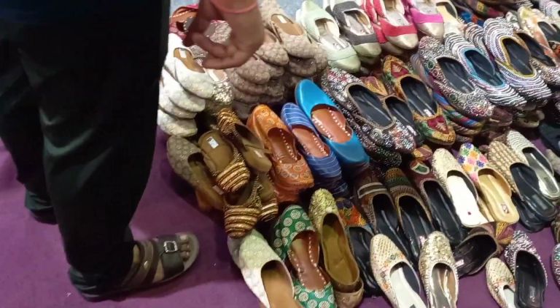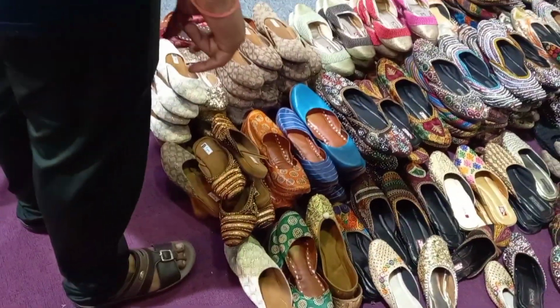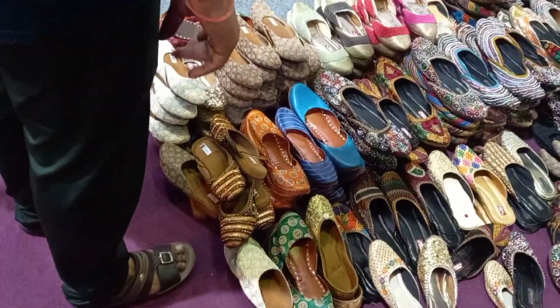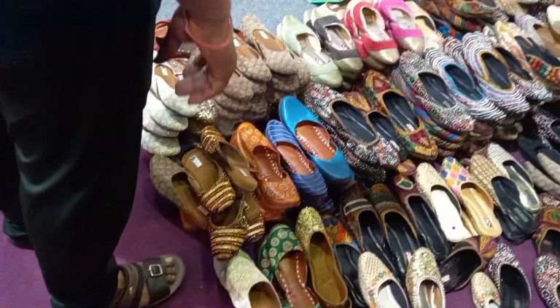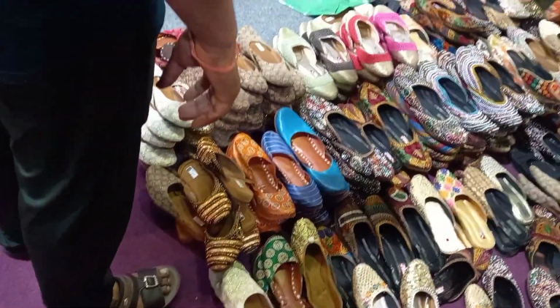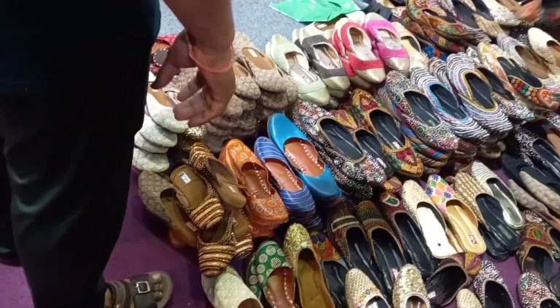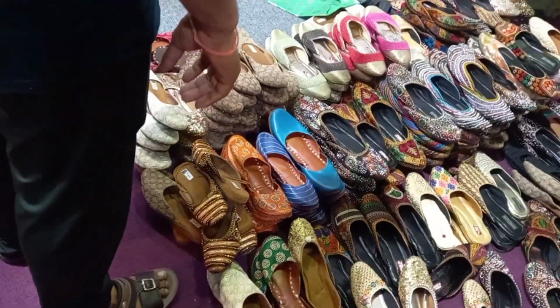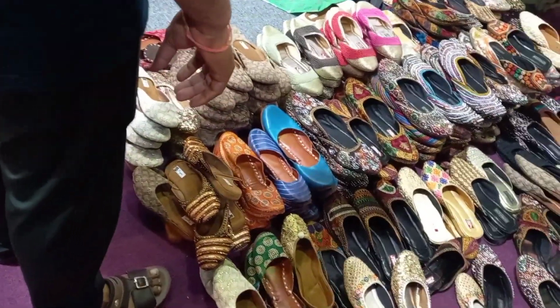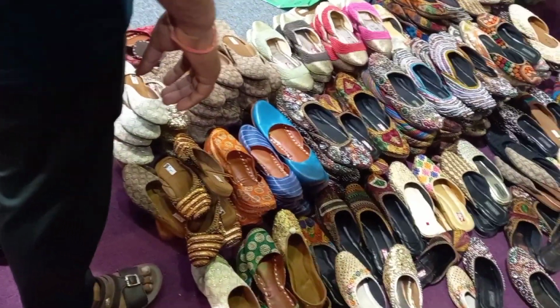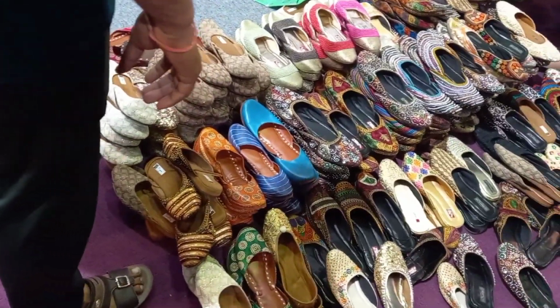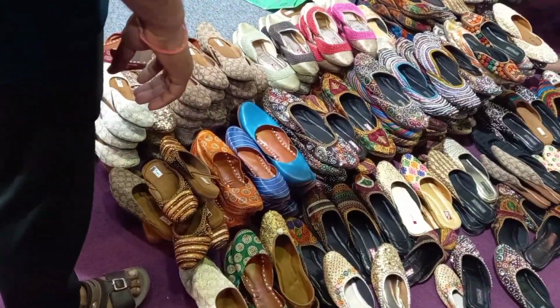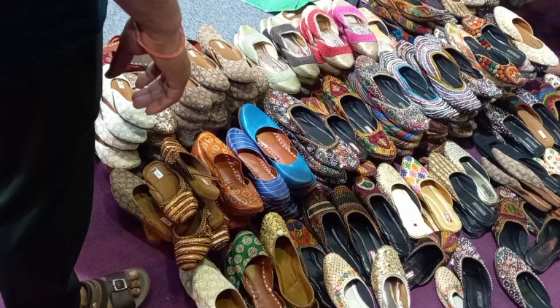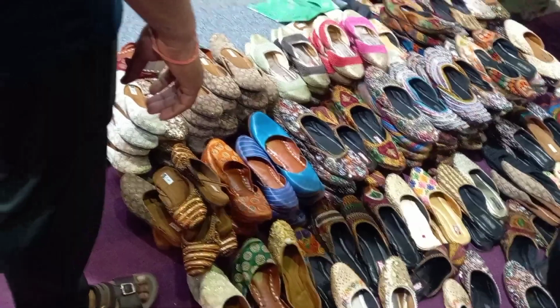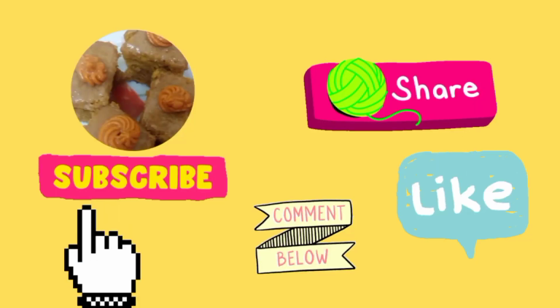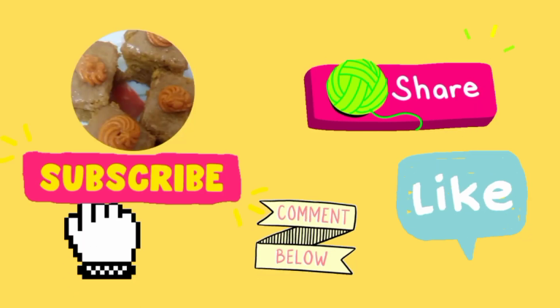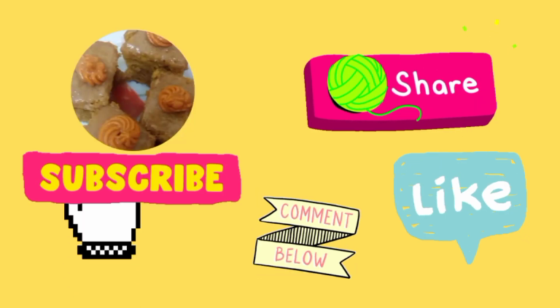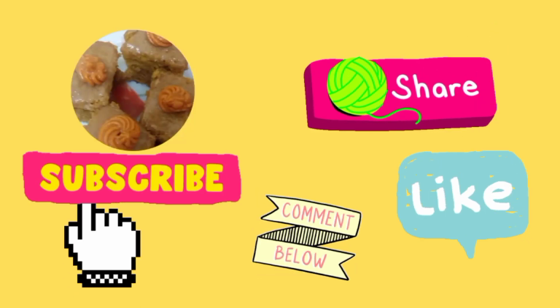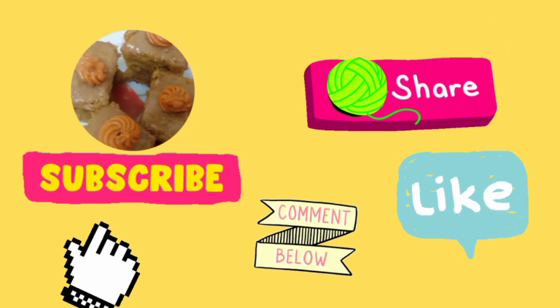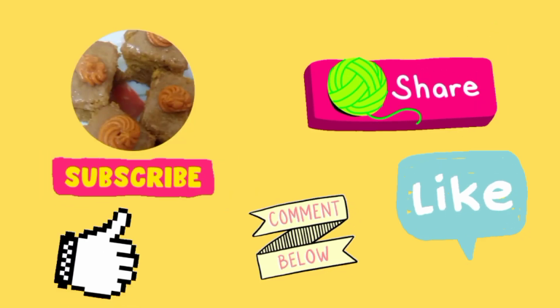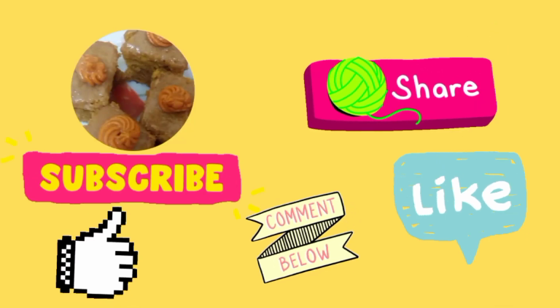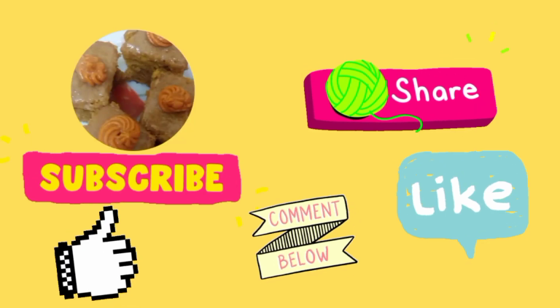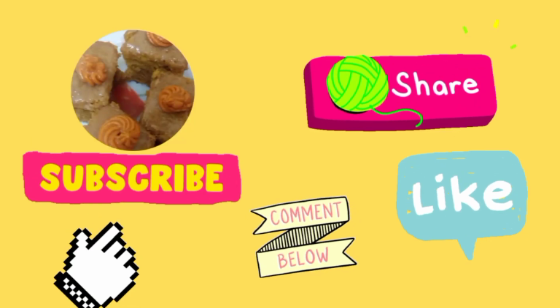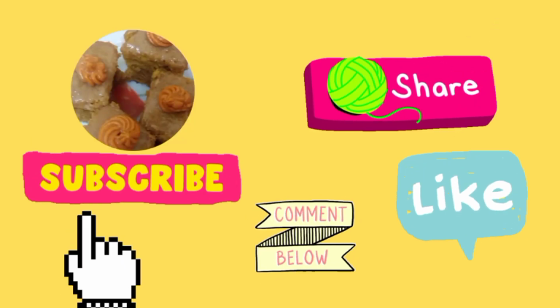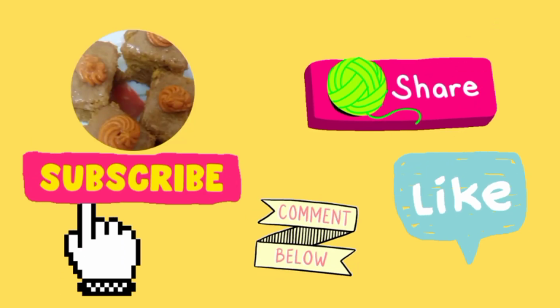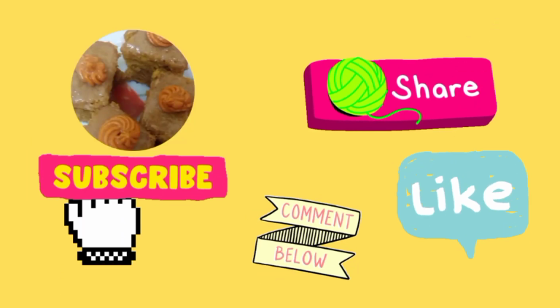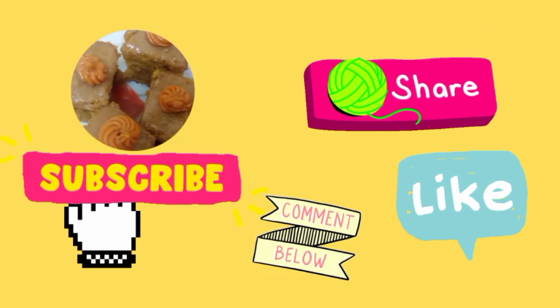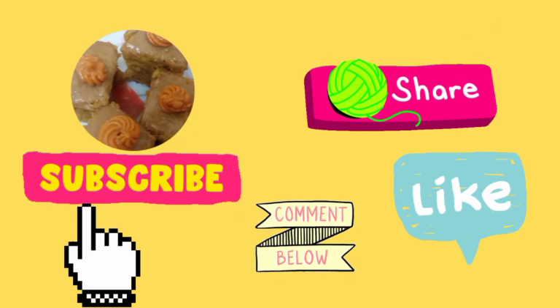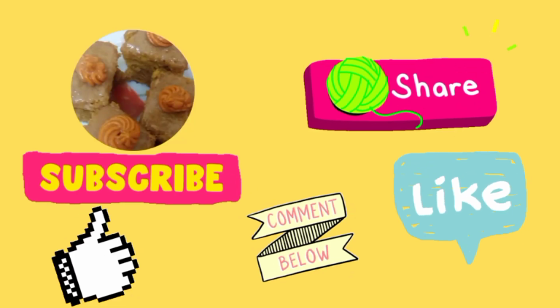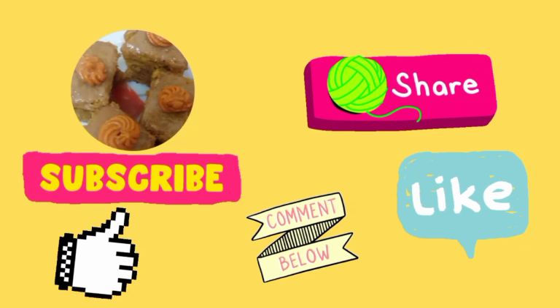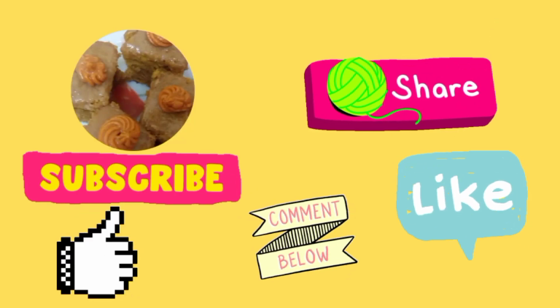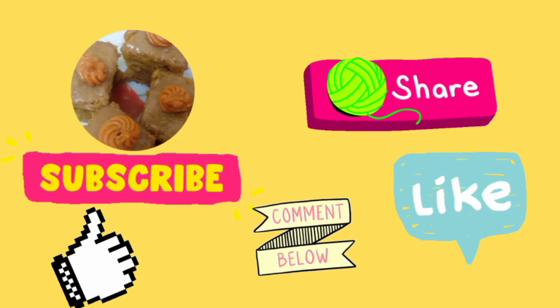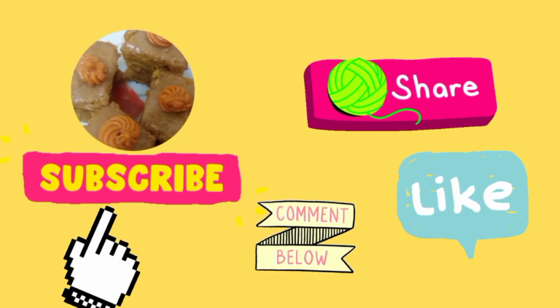I hope you enjoyed this video. Please comment below which section you liked the most. See you in the next video. Thank you.